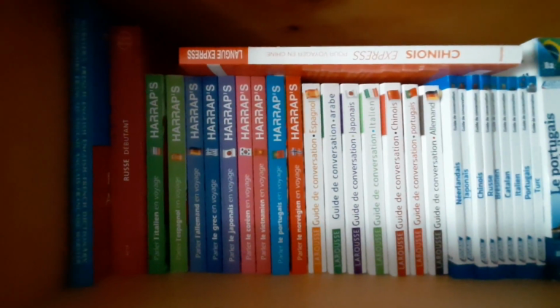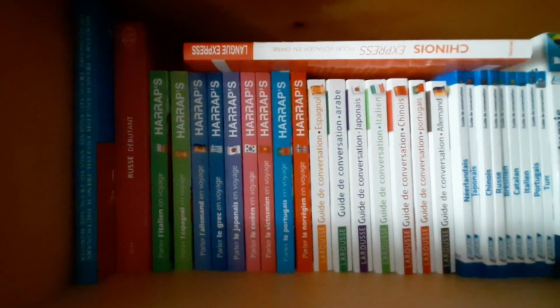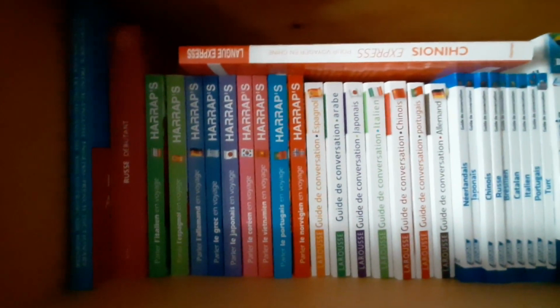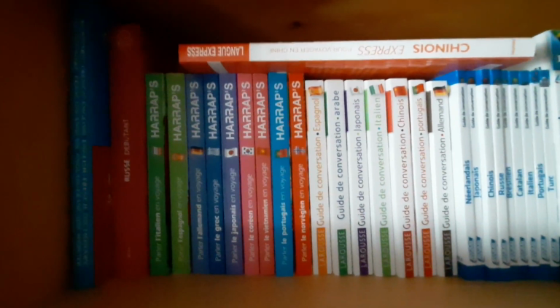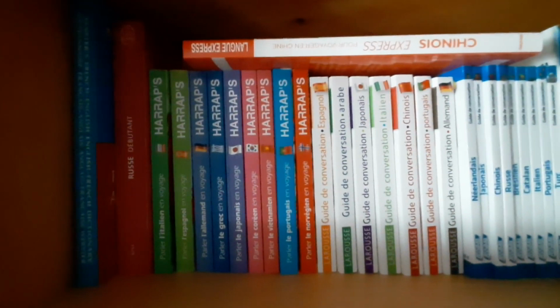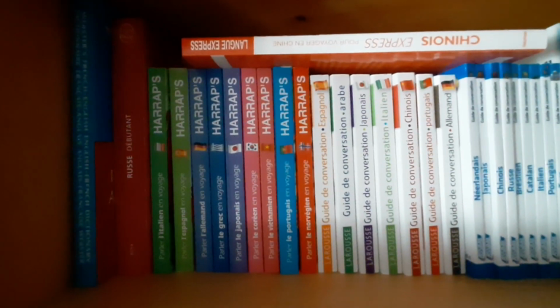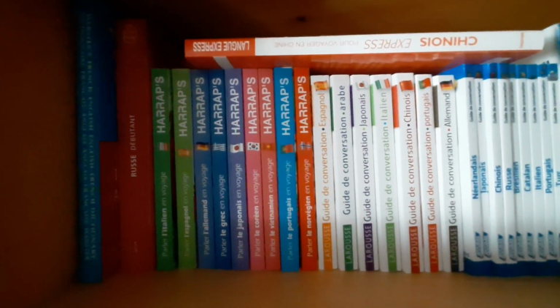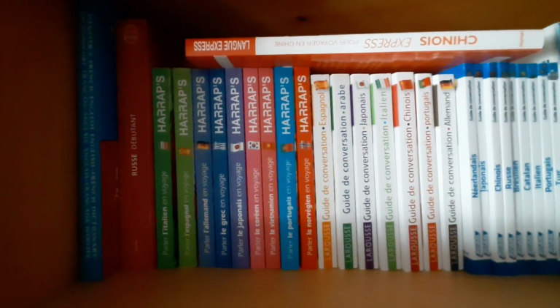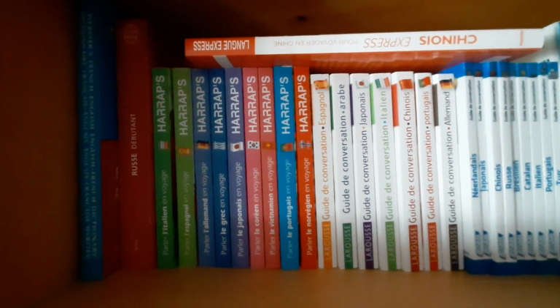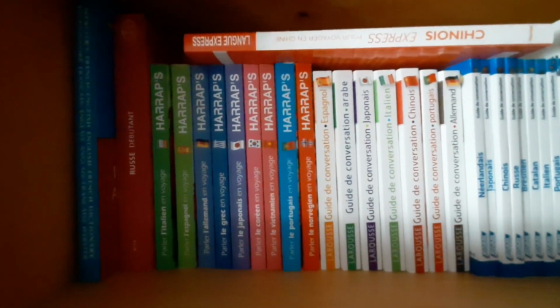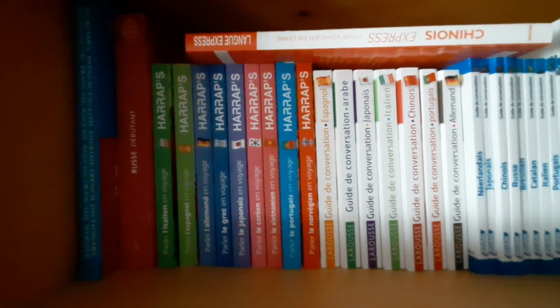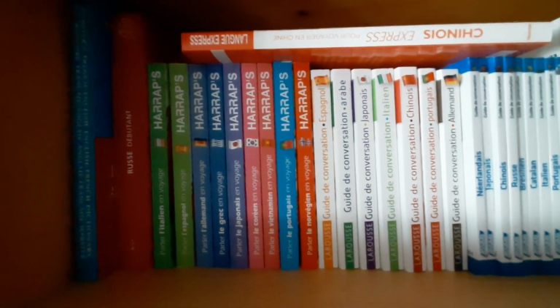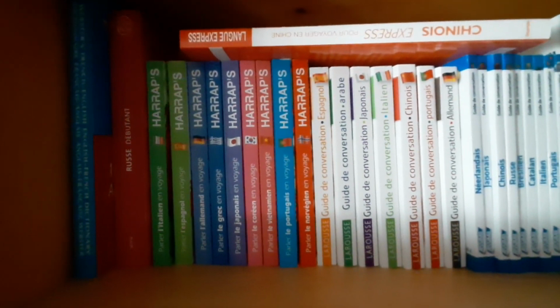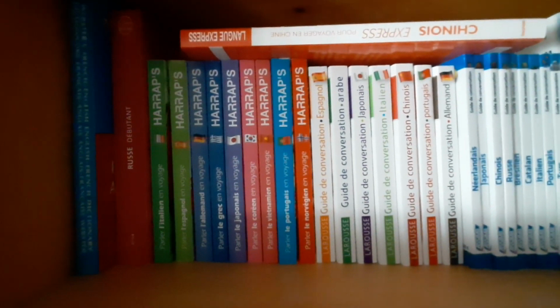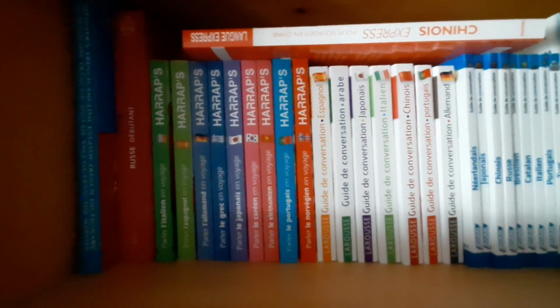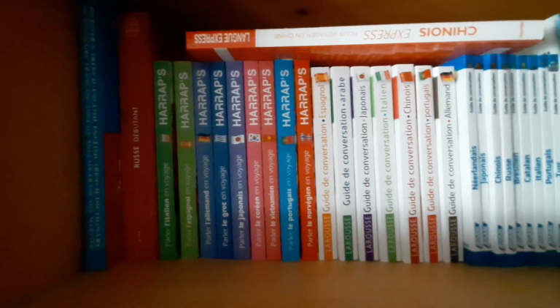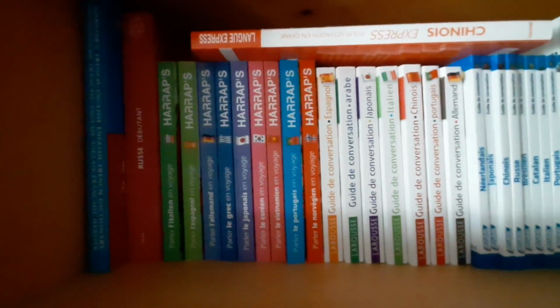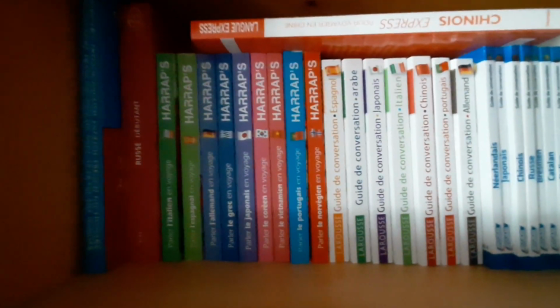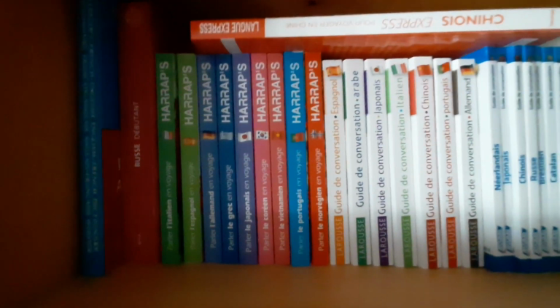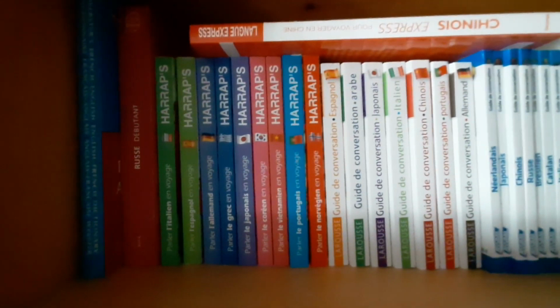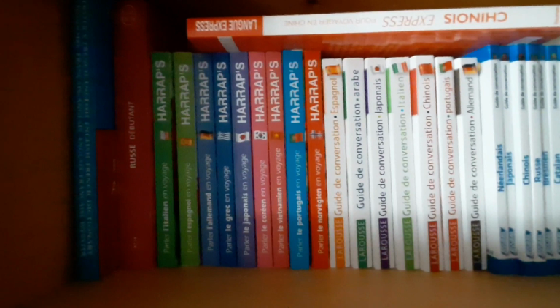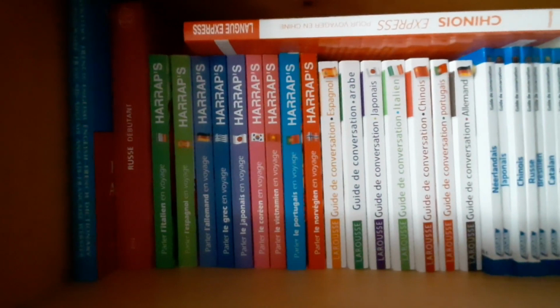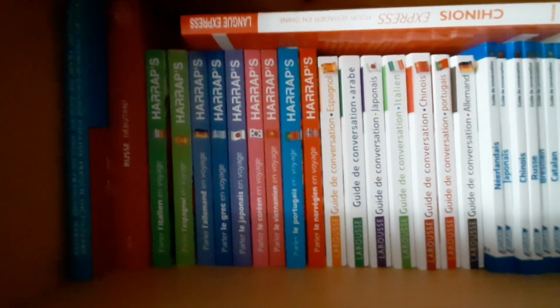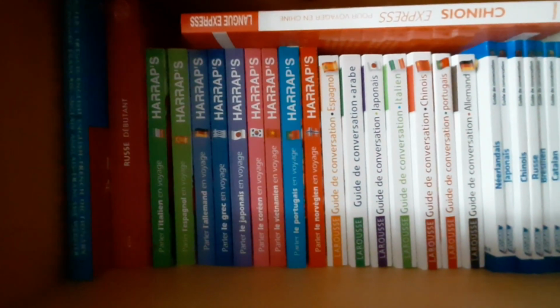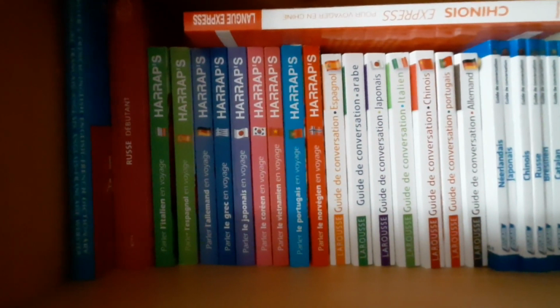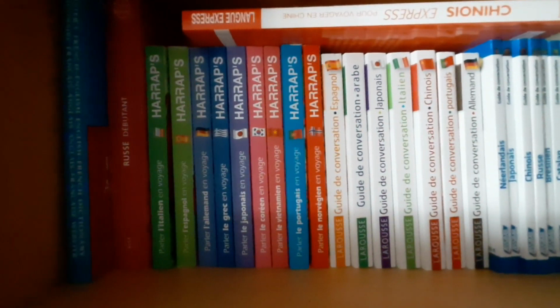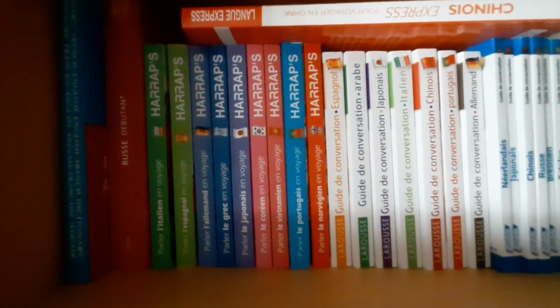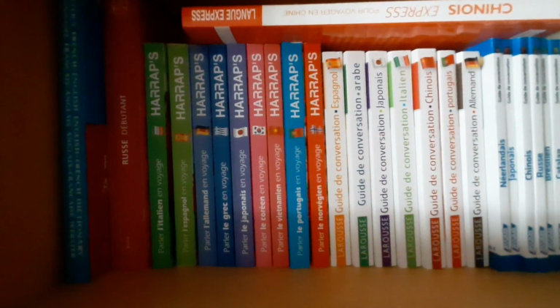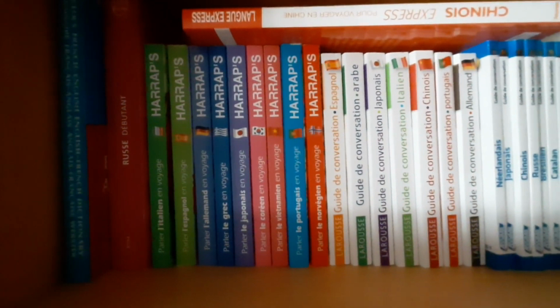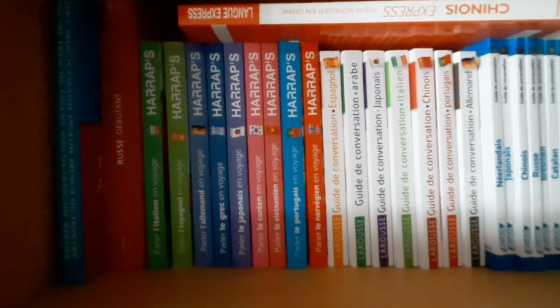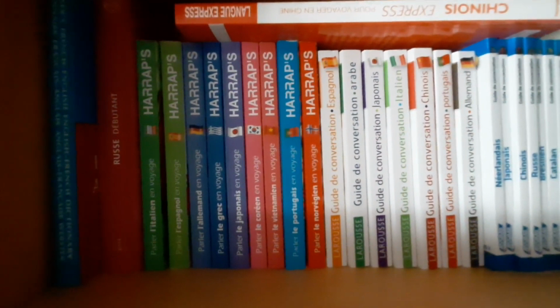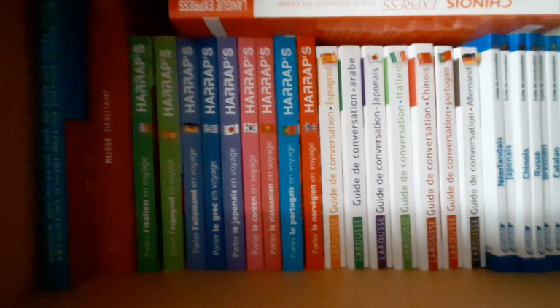Hey guys, LanguagesLover here and welcome back to my channel. Today is going to be part two of my language book collection.